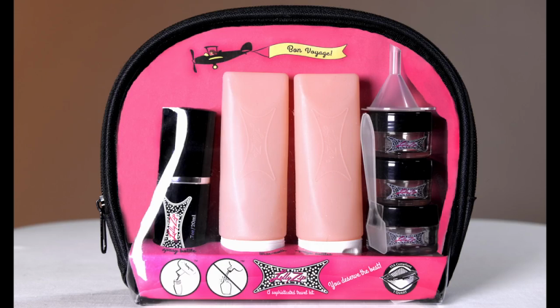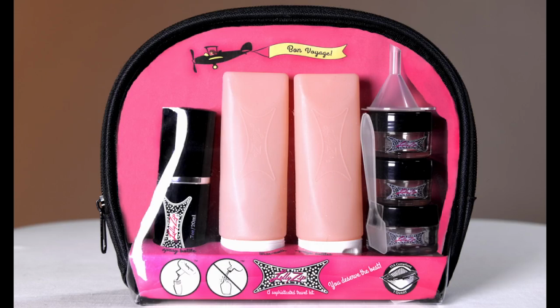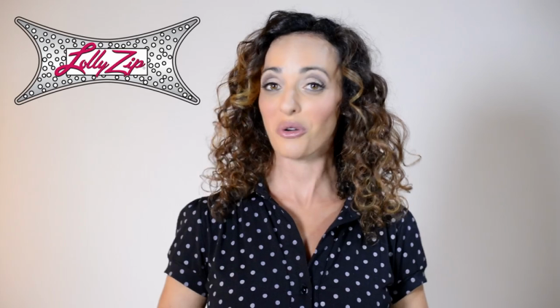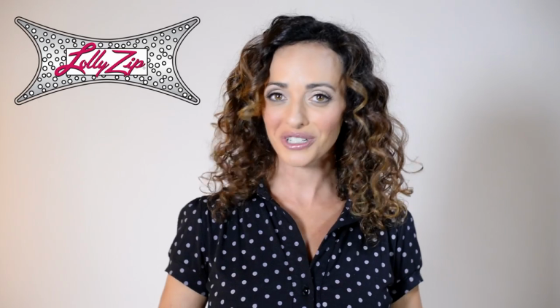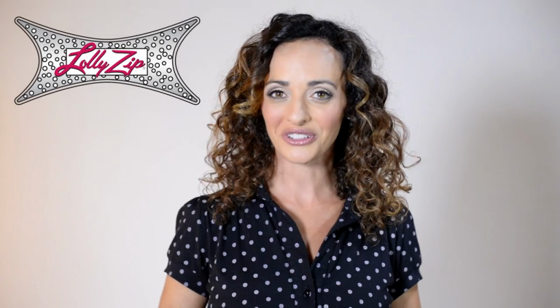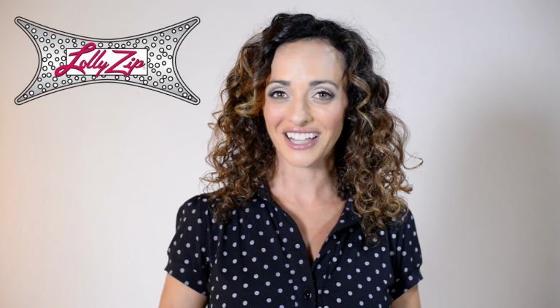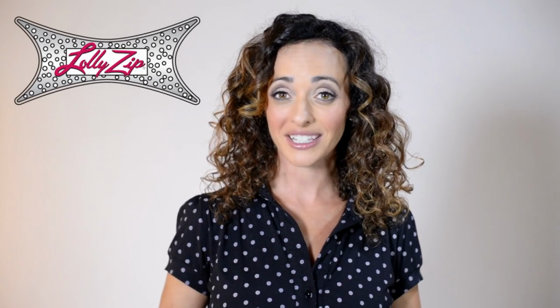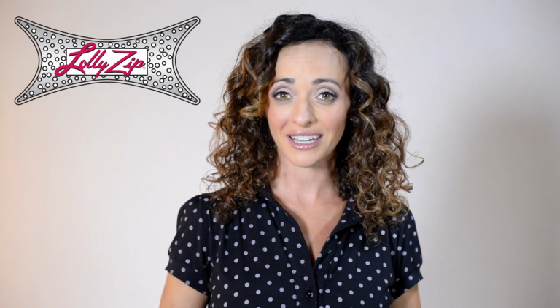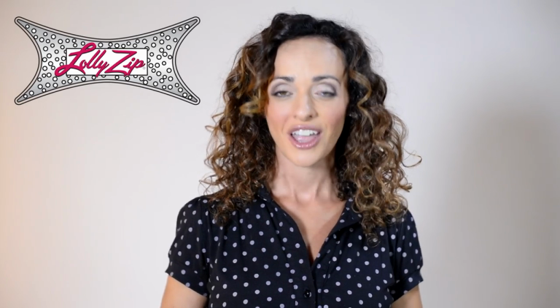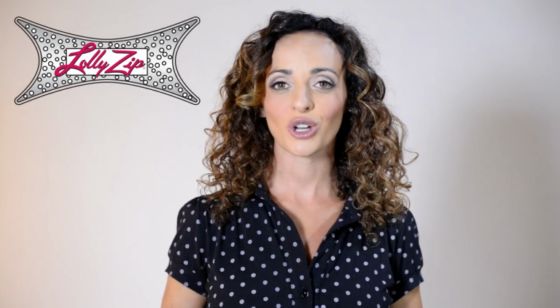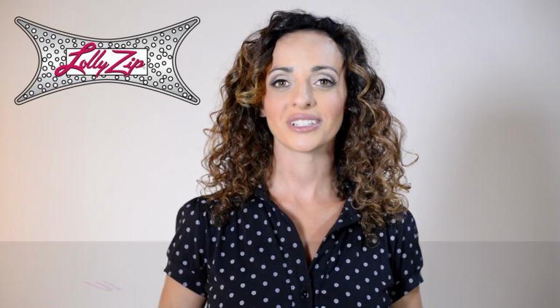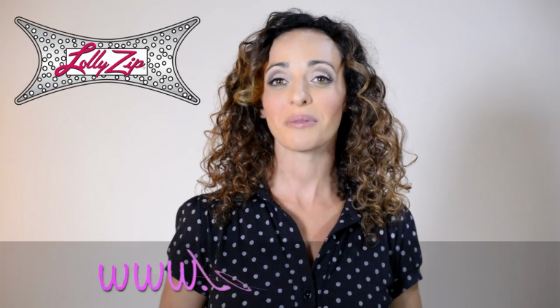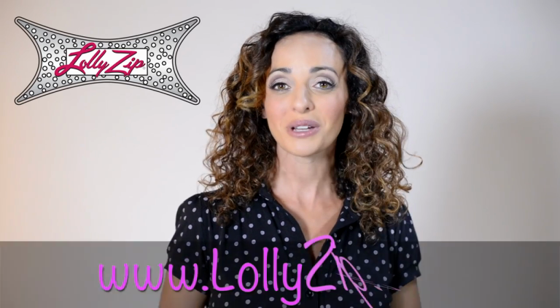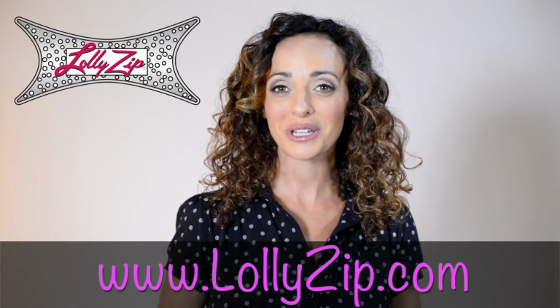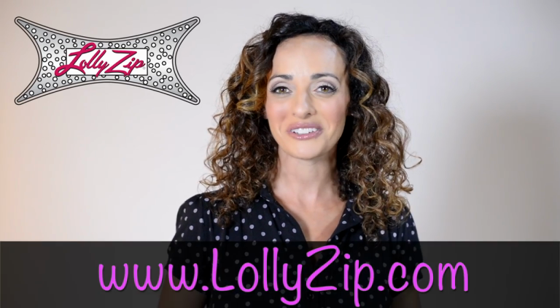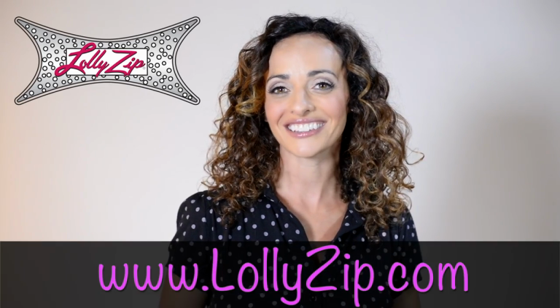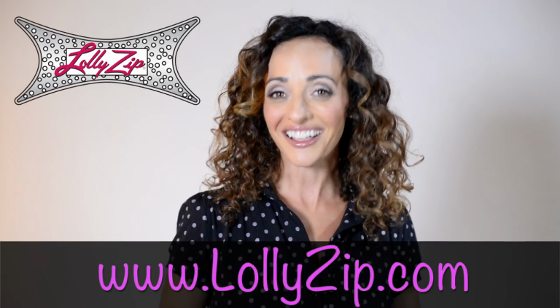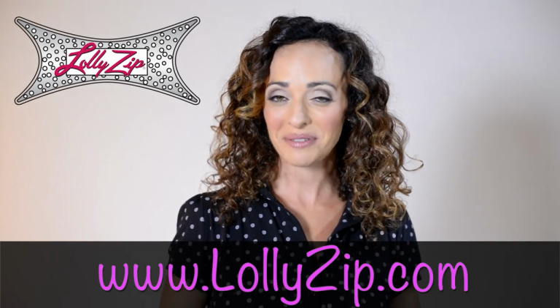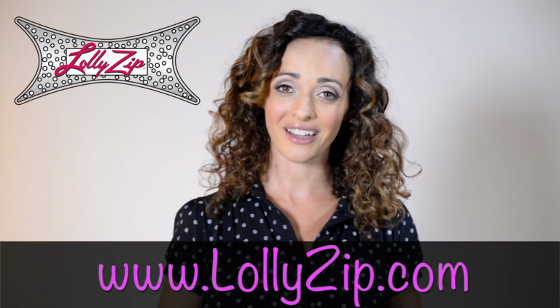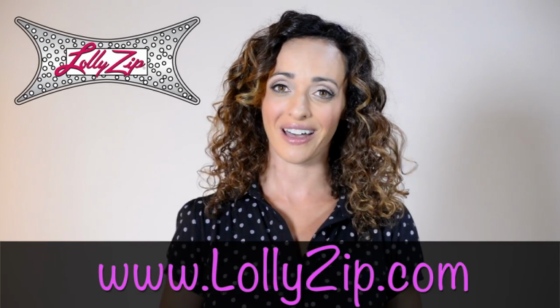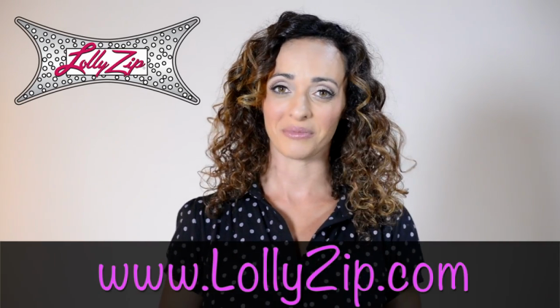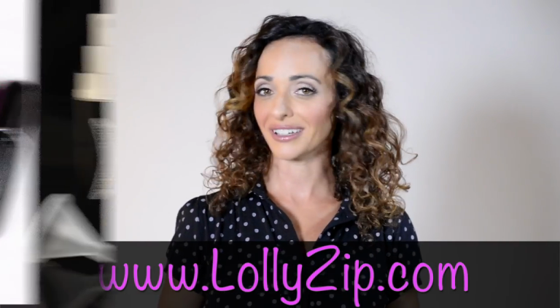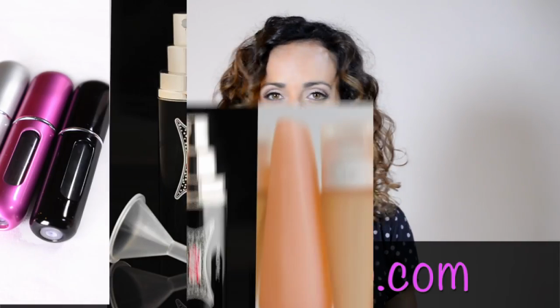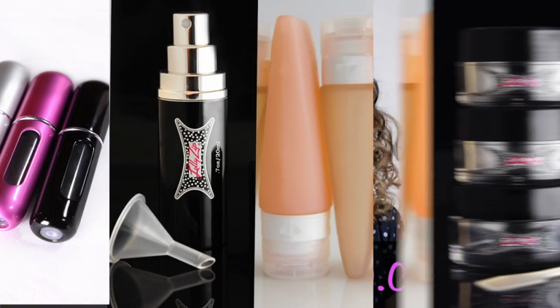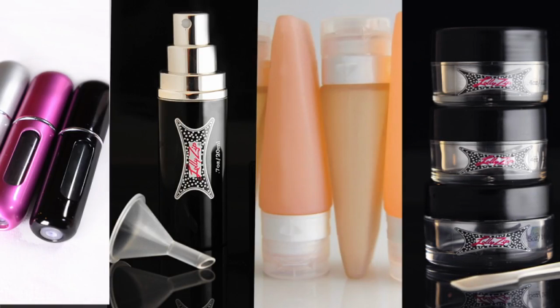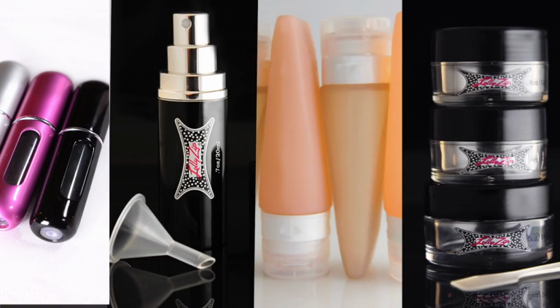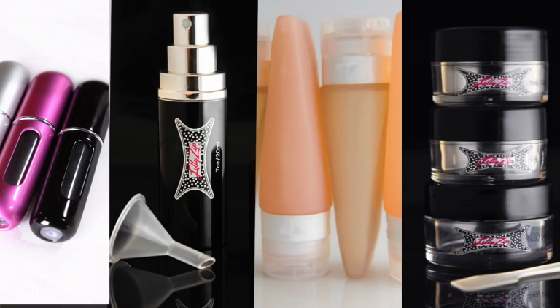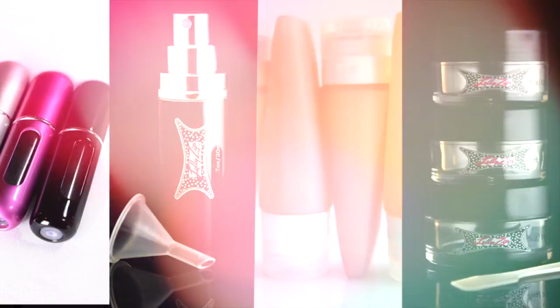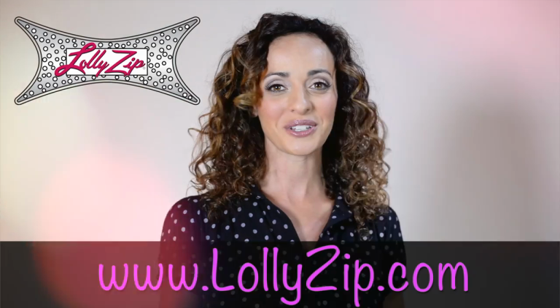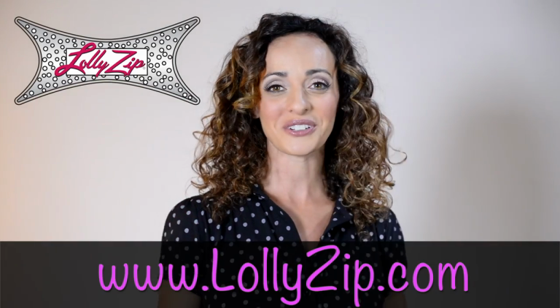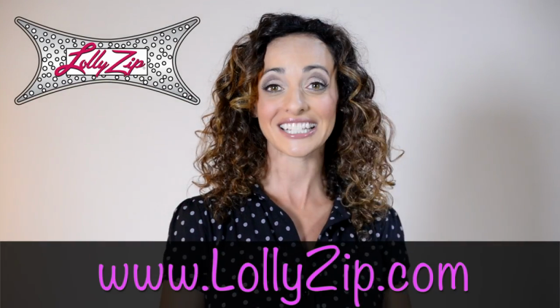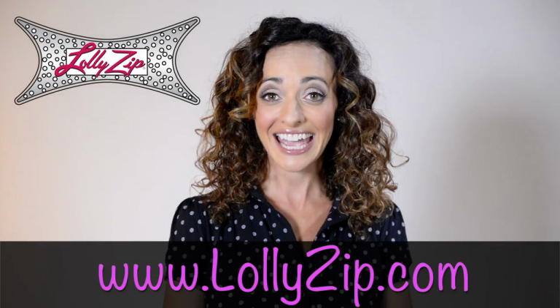To order your first LollyZip kit, go to www.LollyZip.com. You can customize your kit and place your orders today.